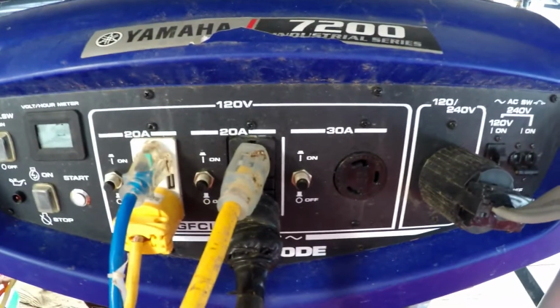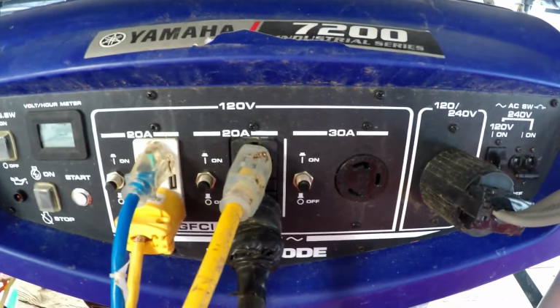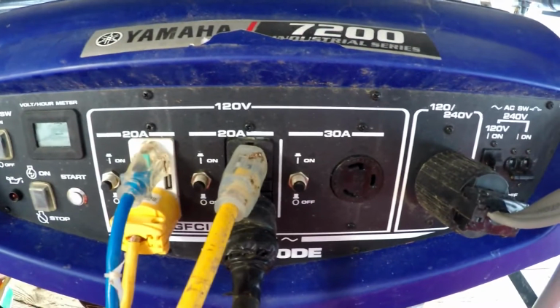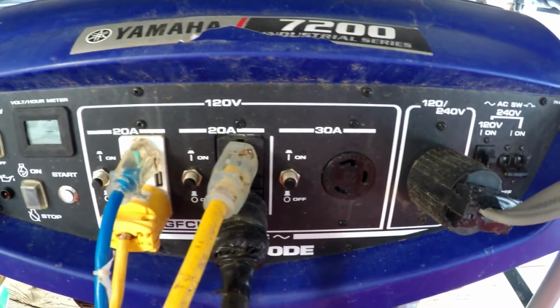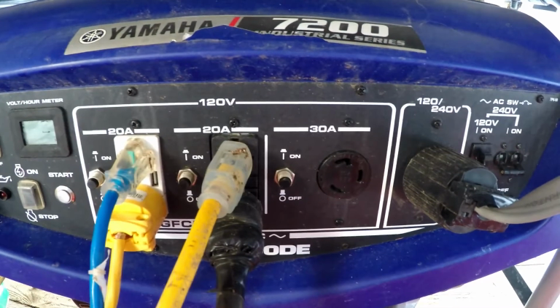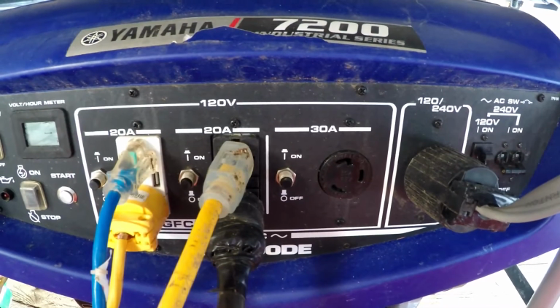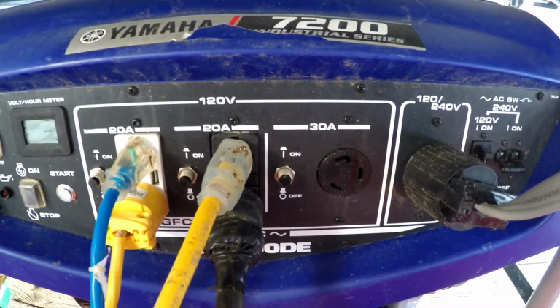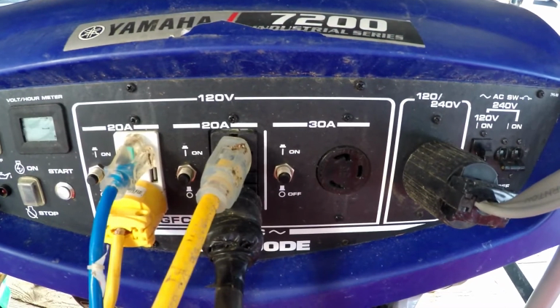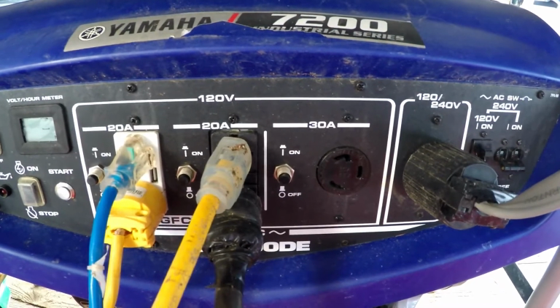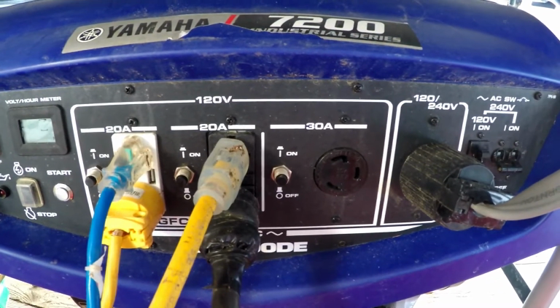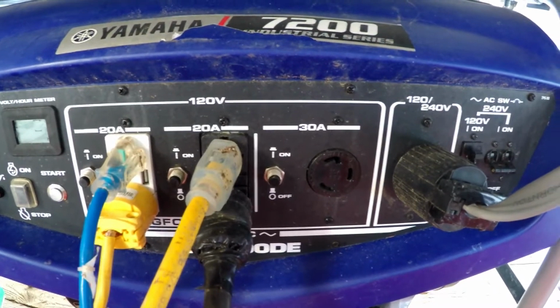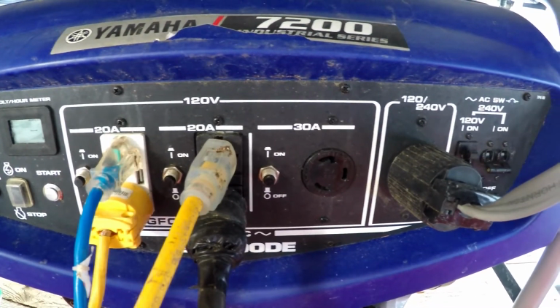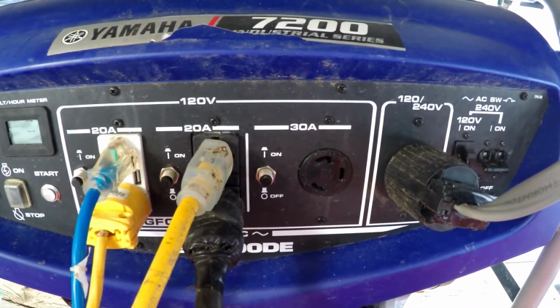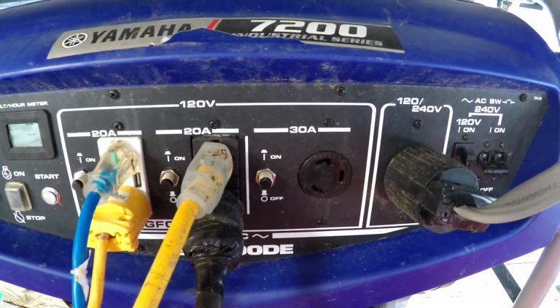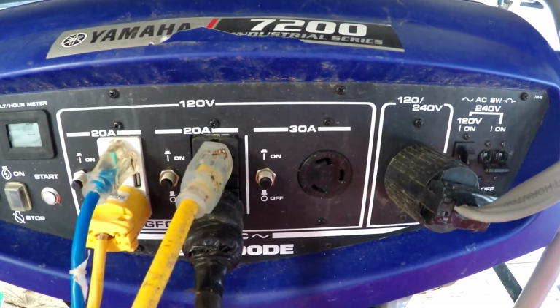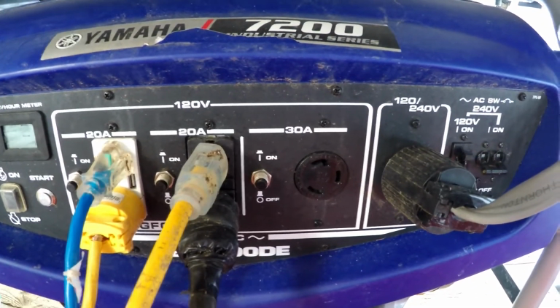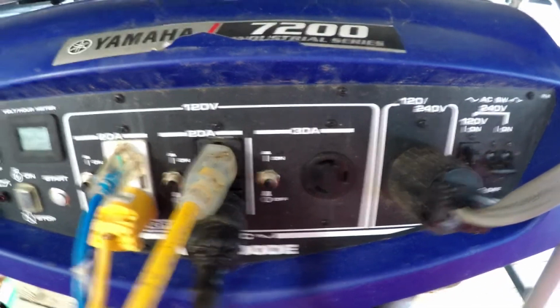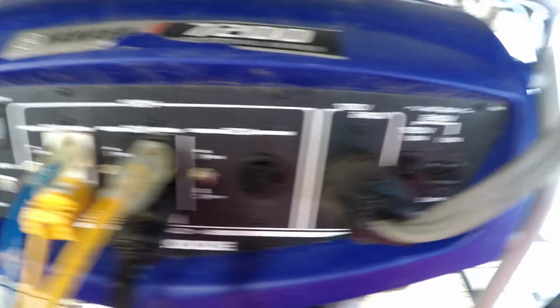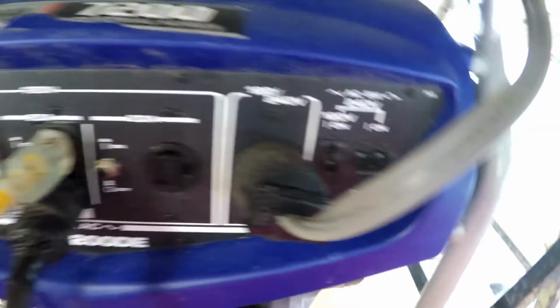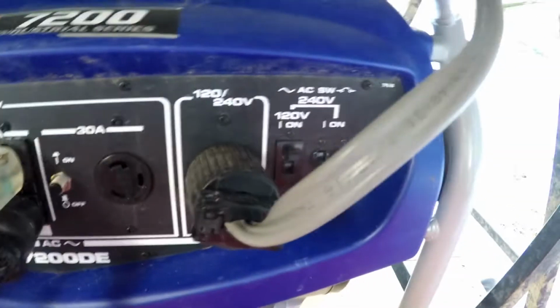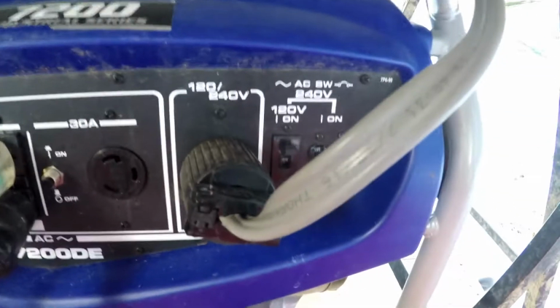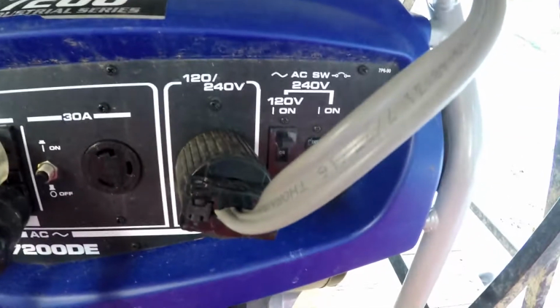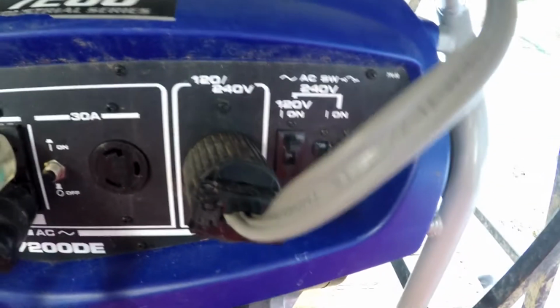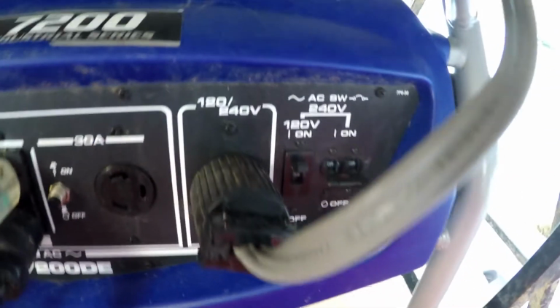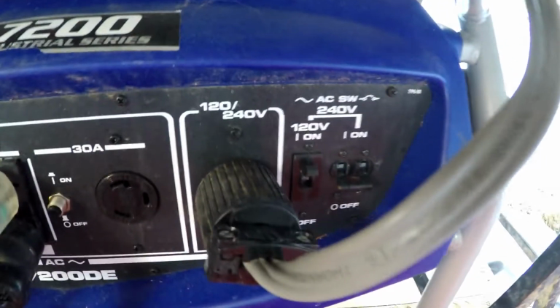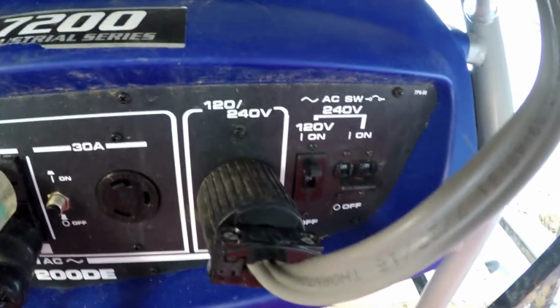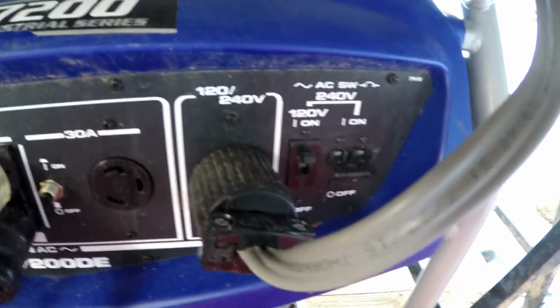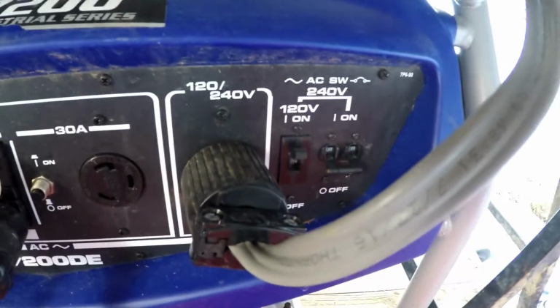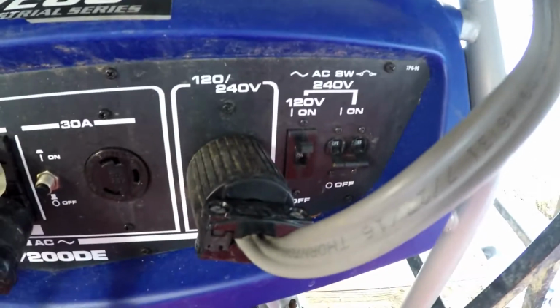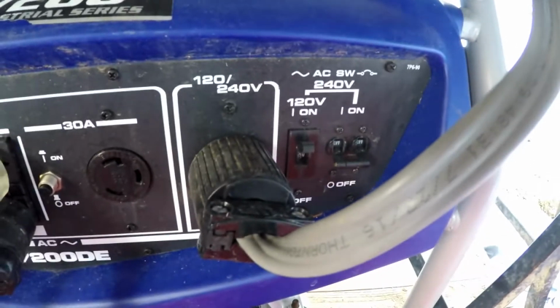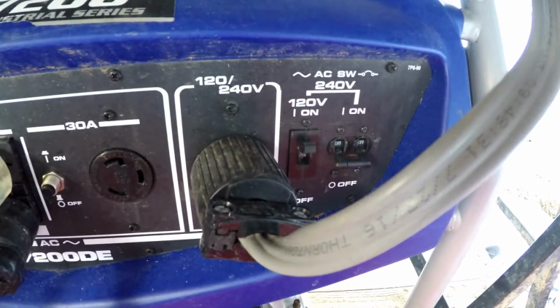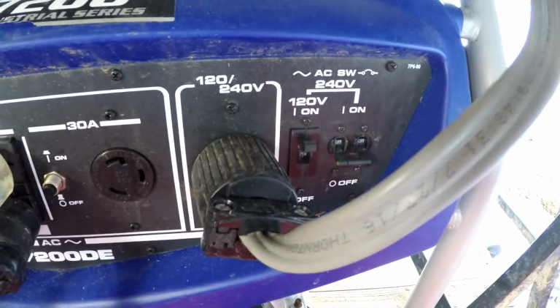We have a Yamaha 7200 industrial series generator, which offers 220 volts for the washer and dryer.